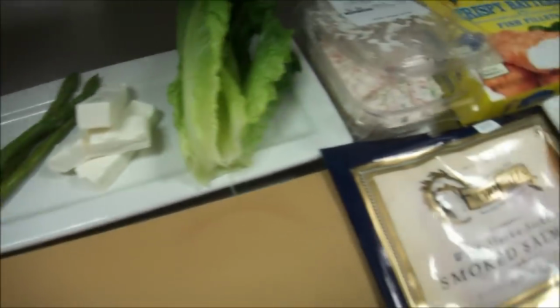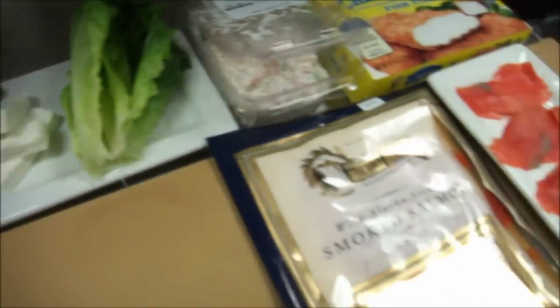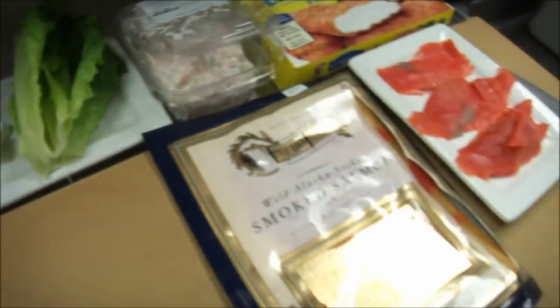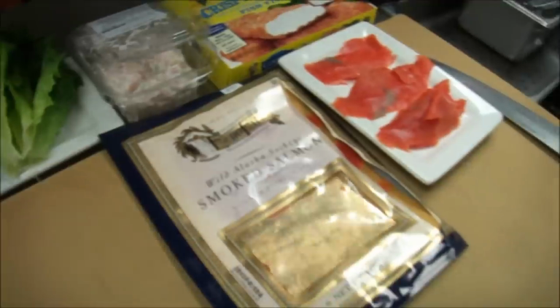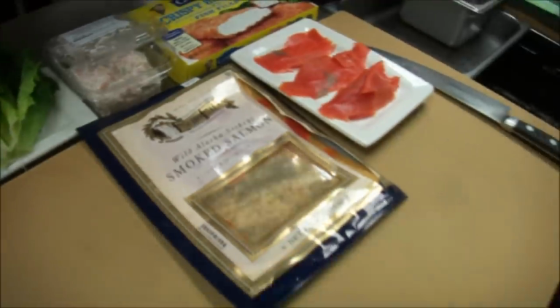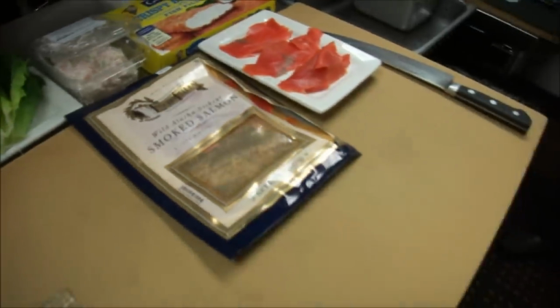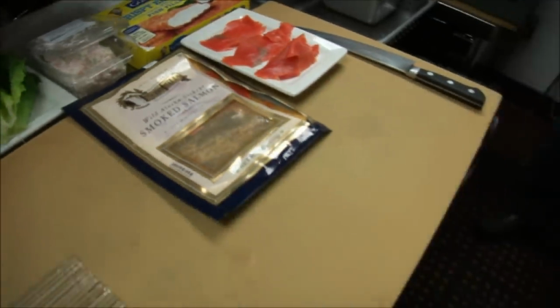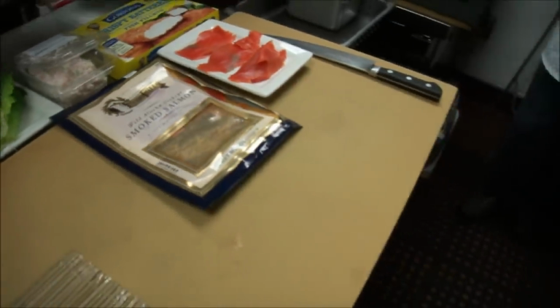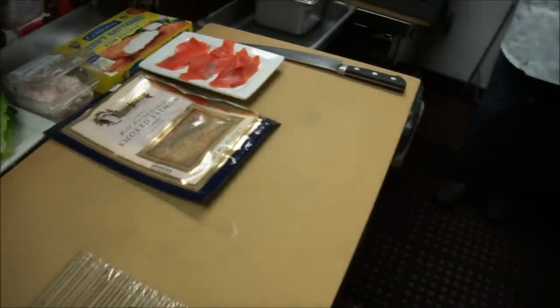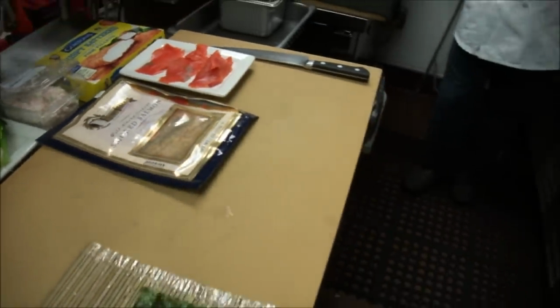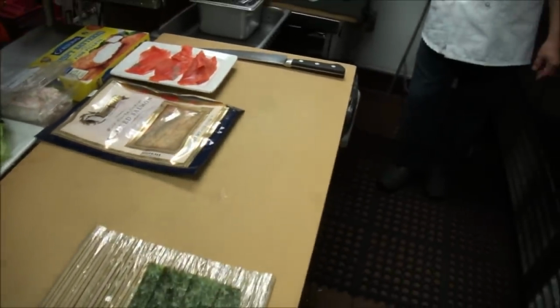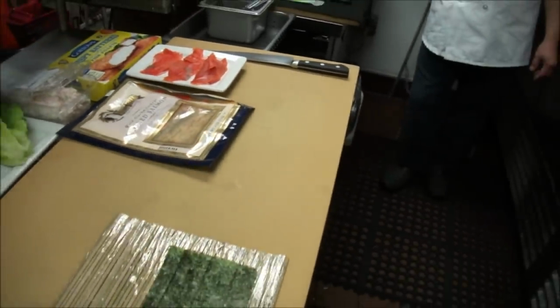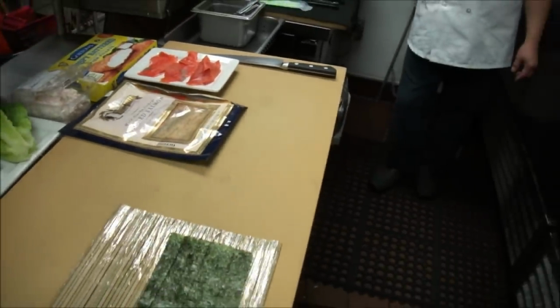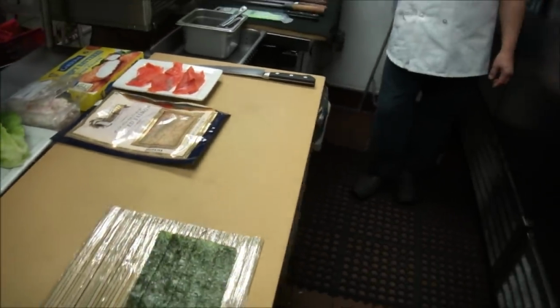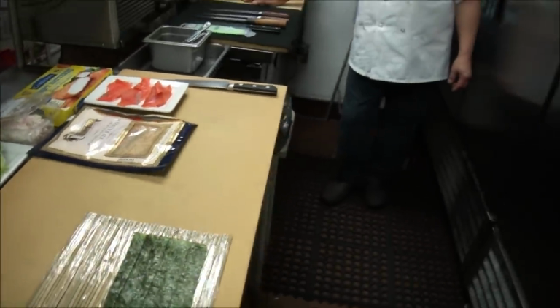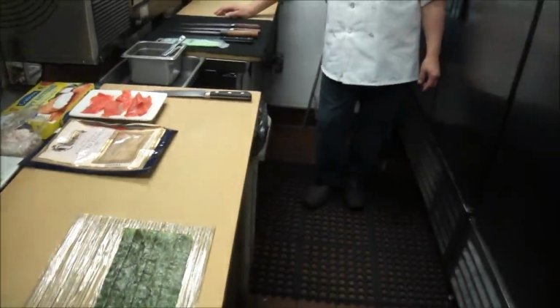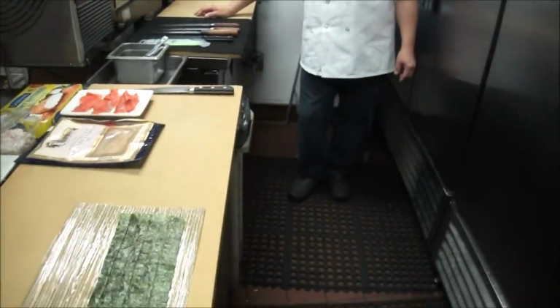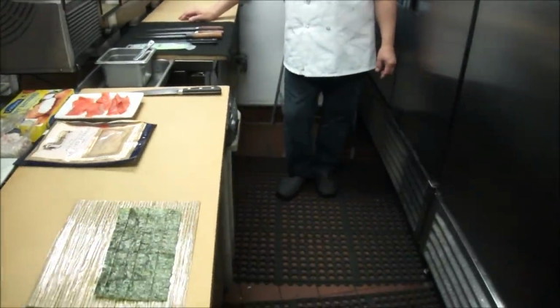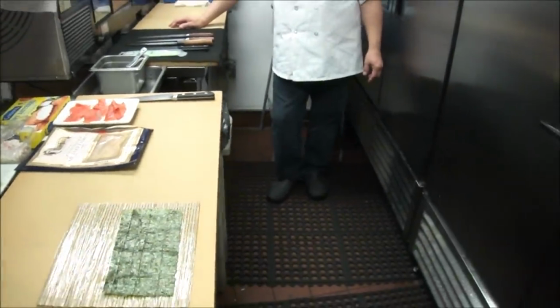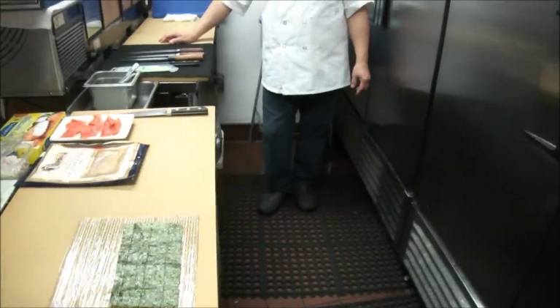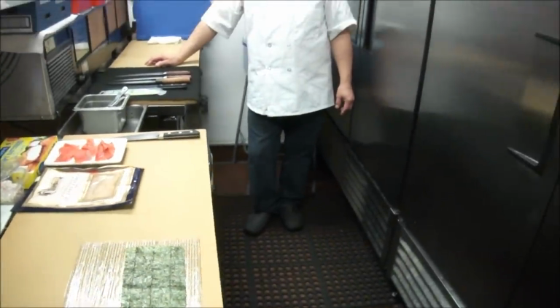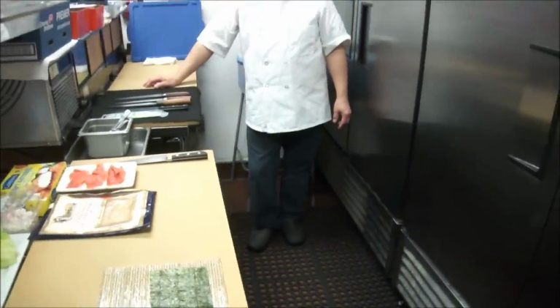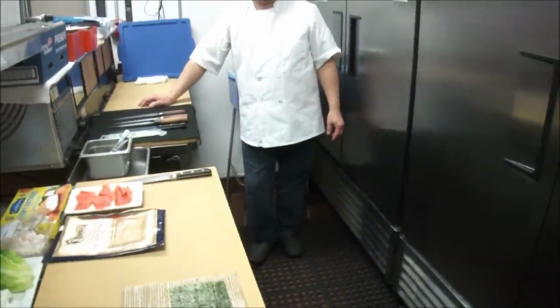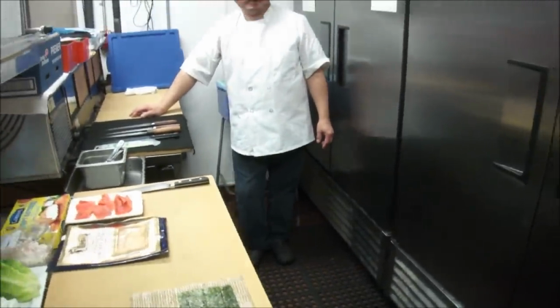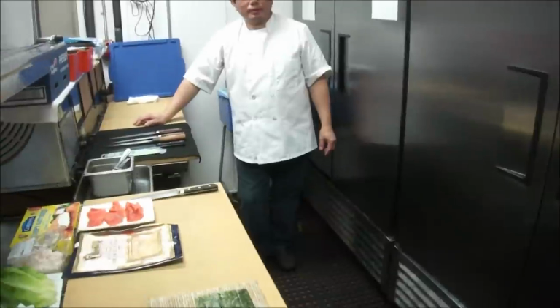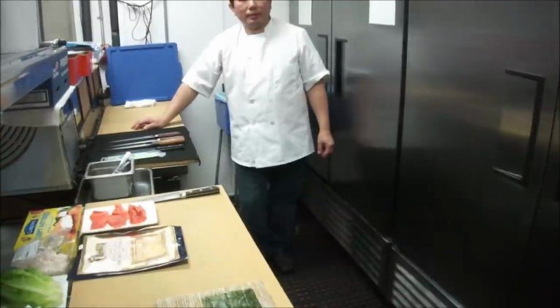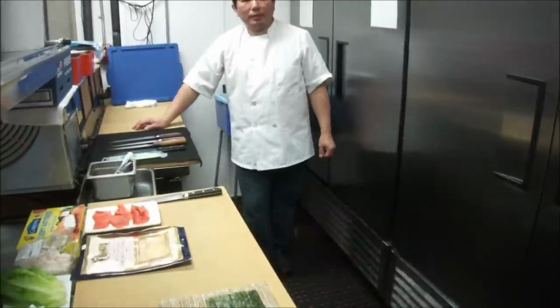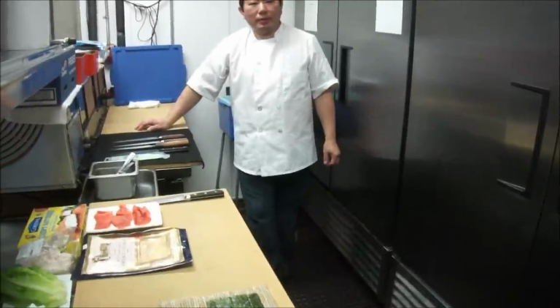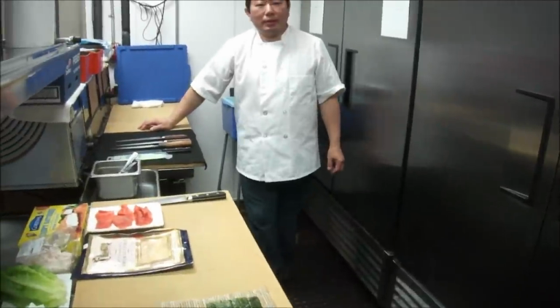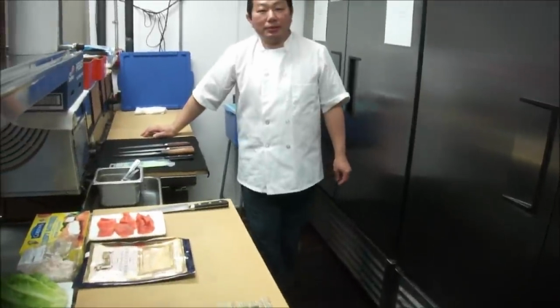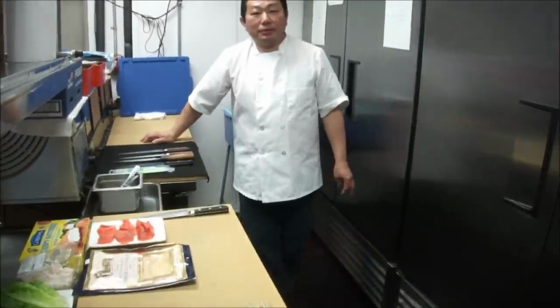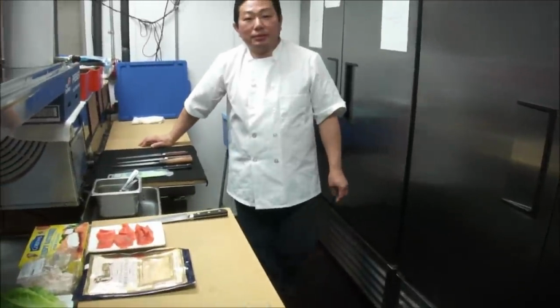This is going to be kind of a three-part video. The first part, we're going to show you the first roll, which is going to be a JV roll.